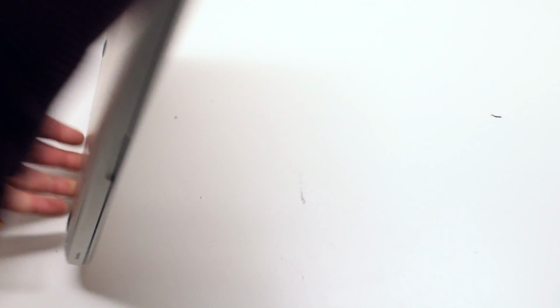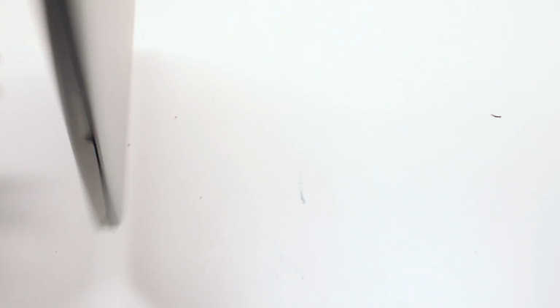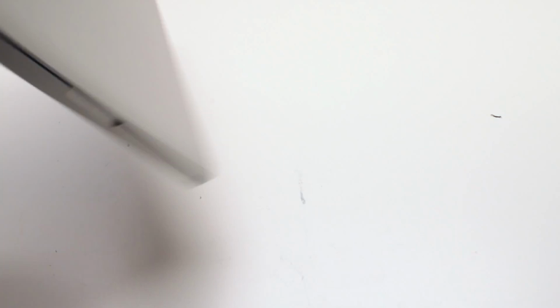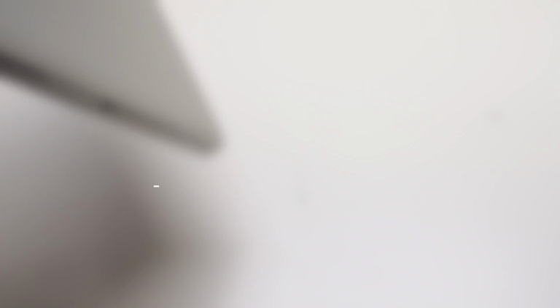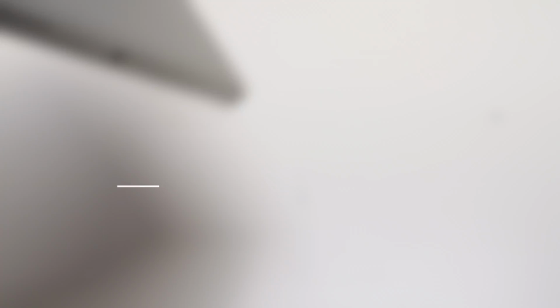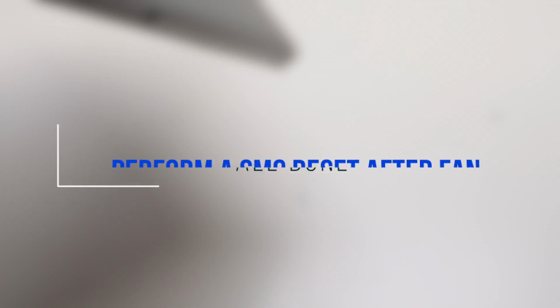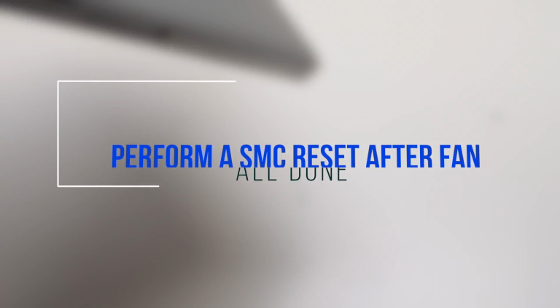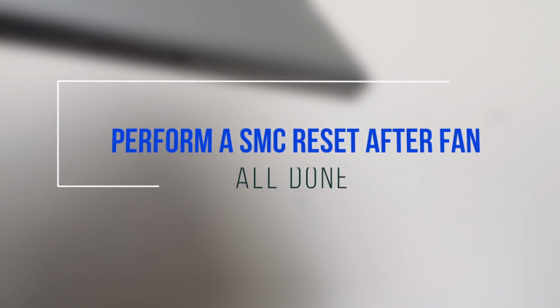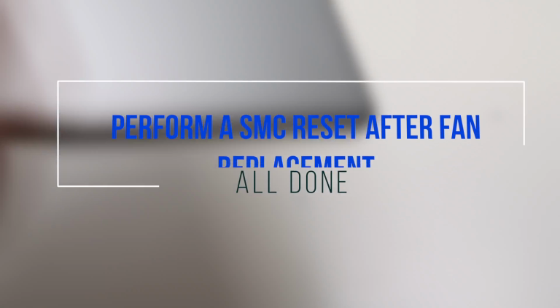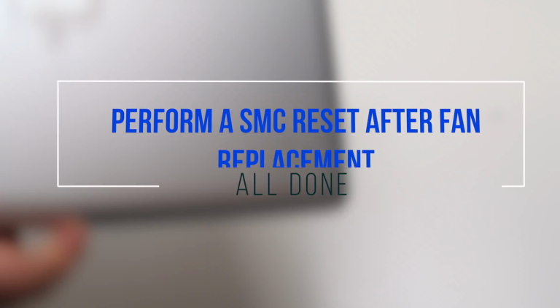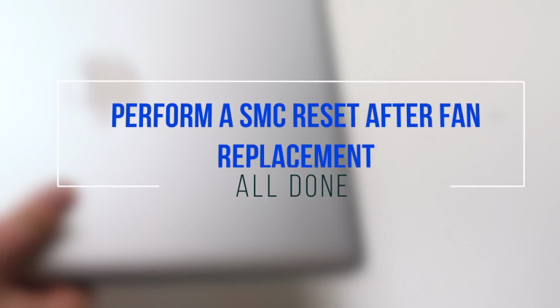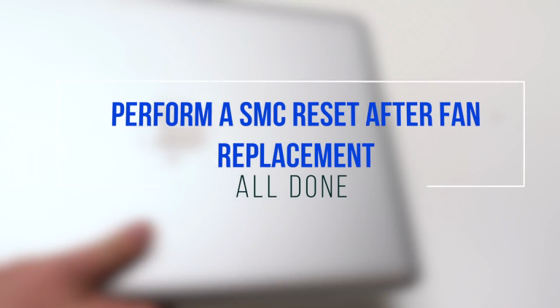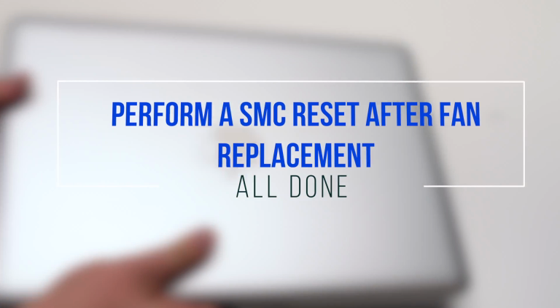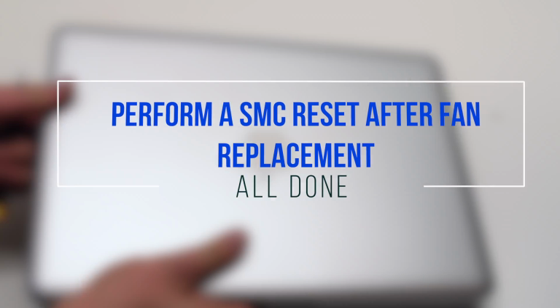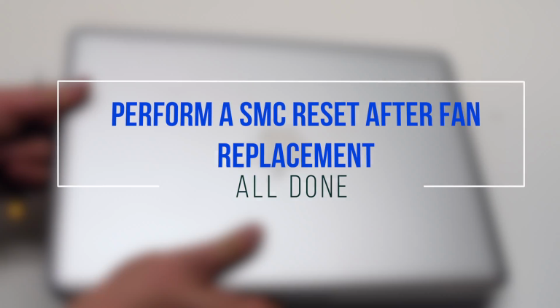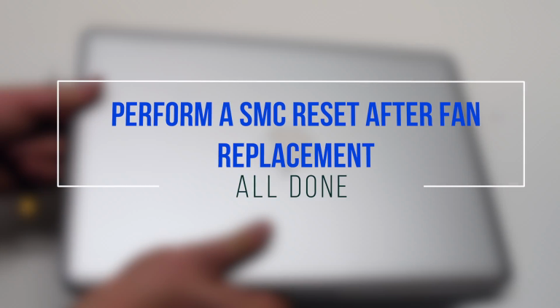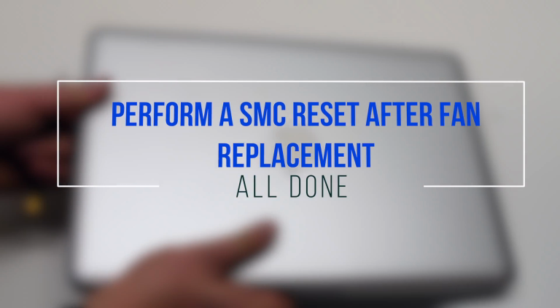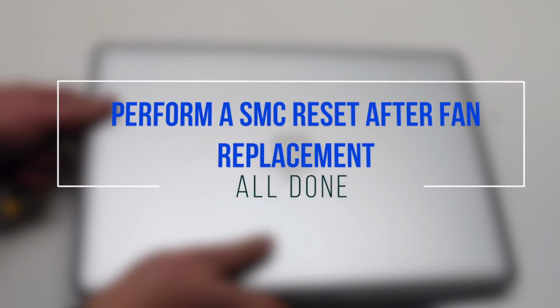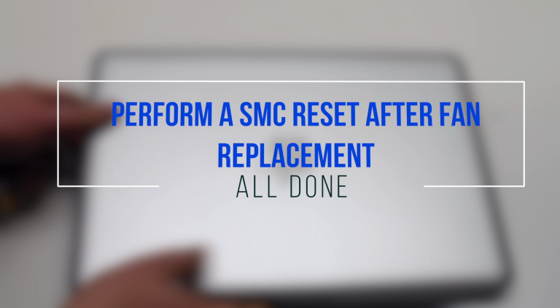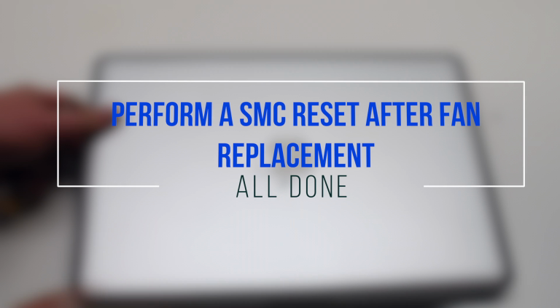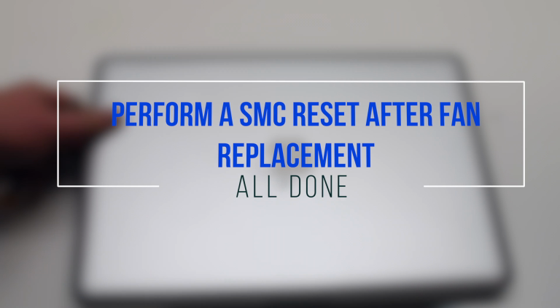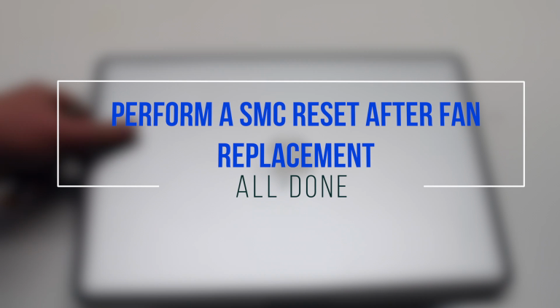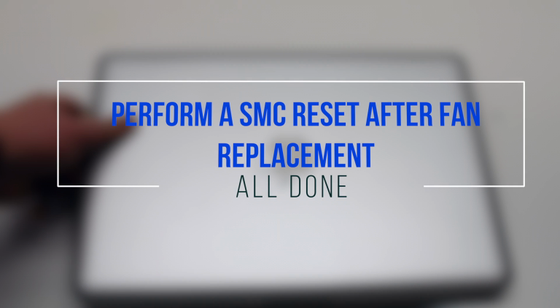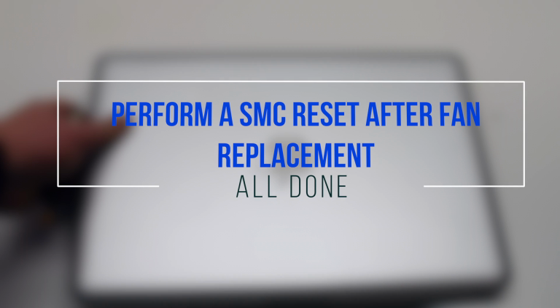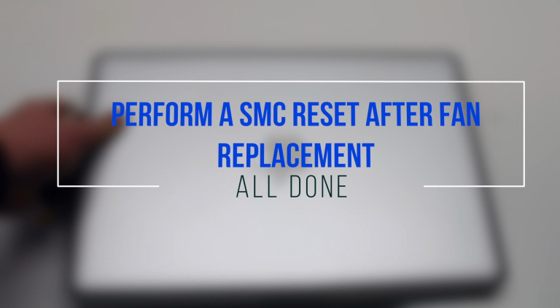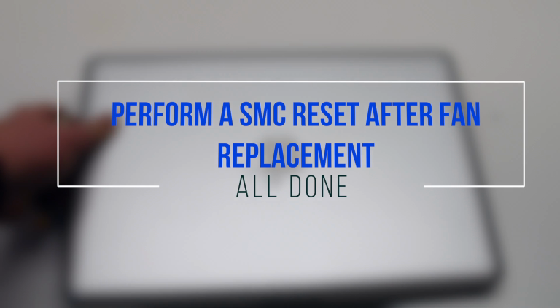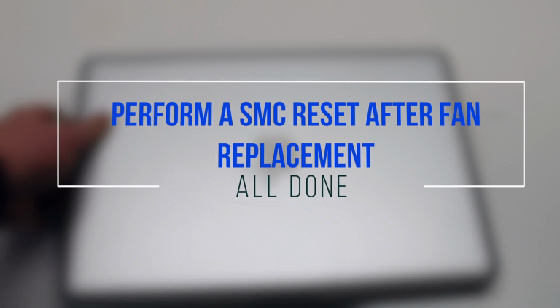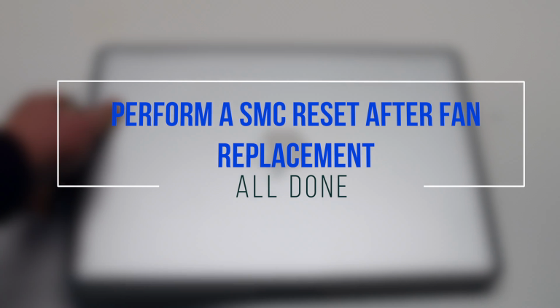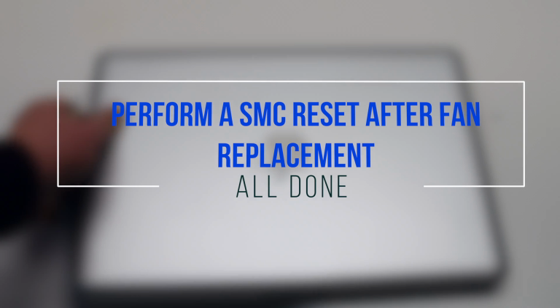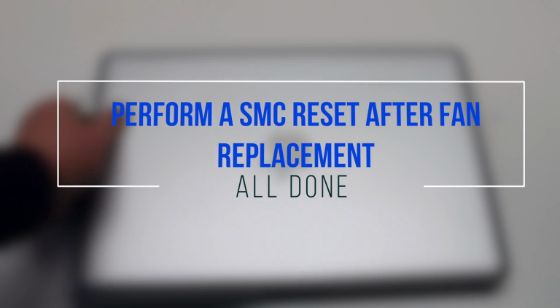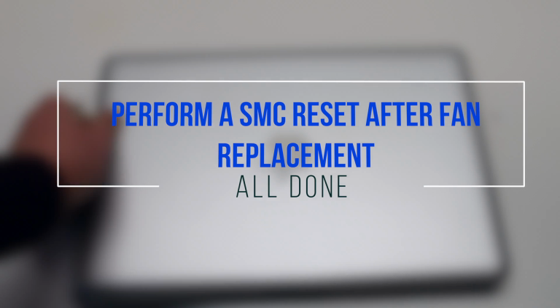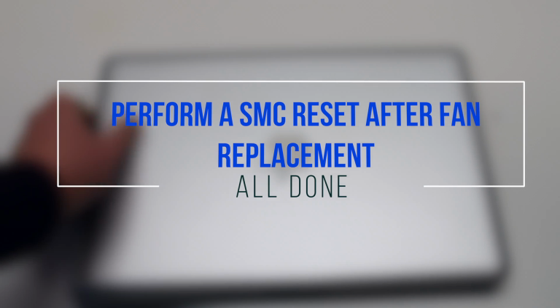It is a good idea to reset the SMC after this fan replacement.